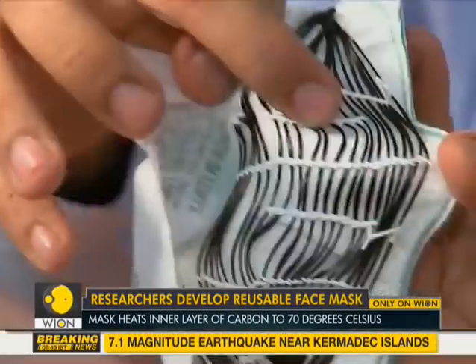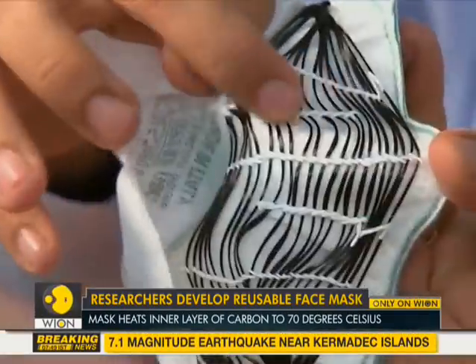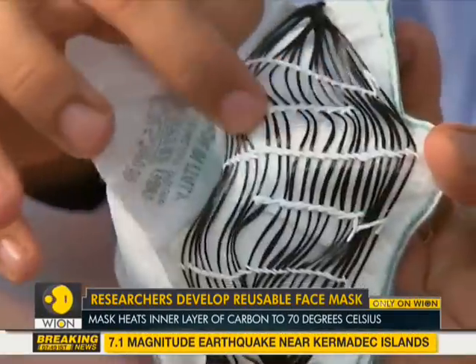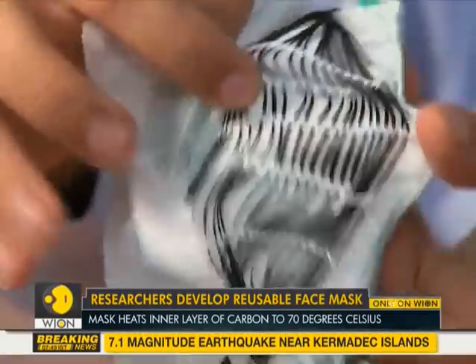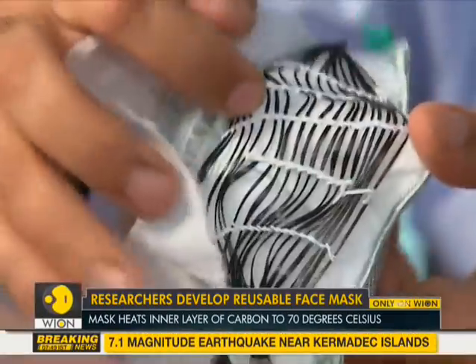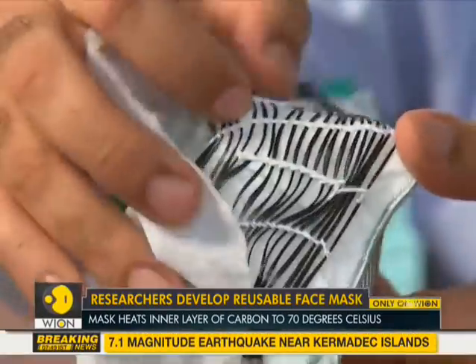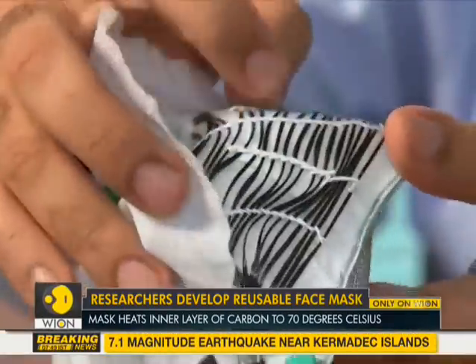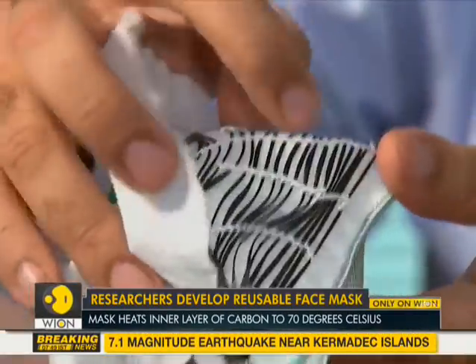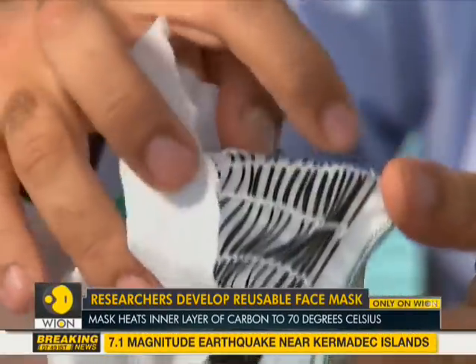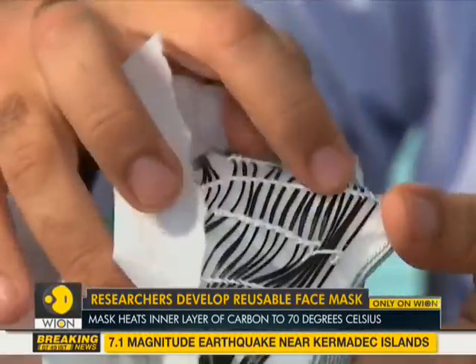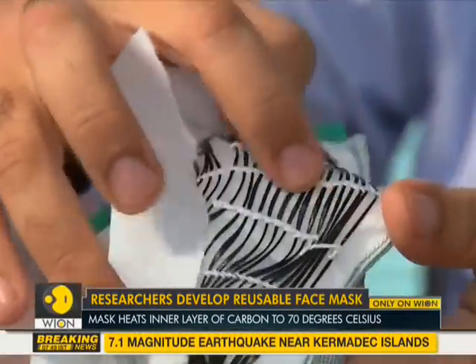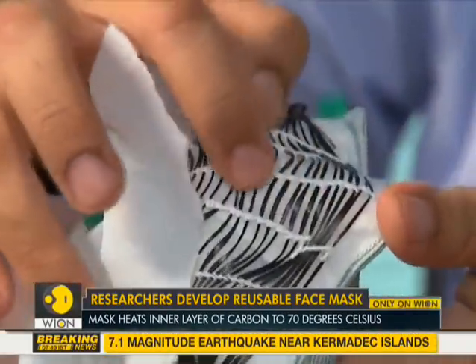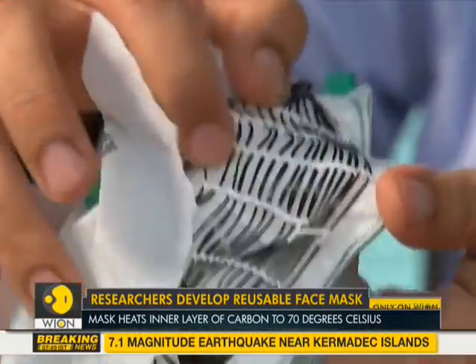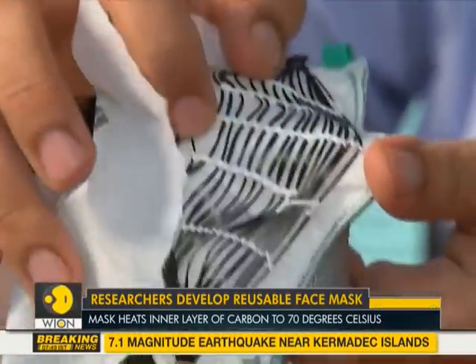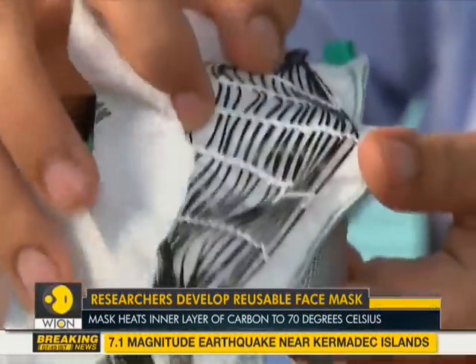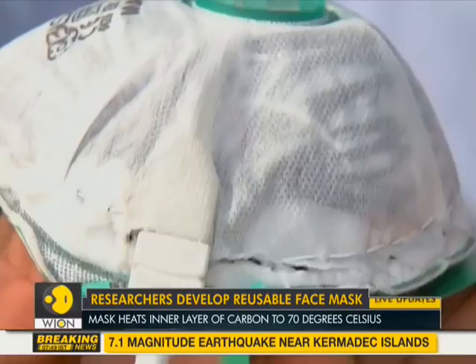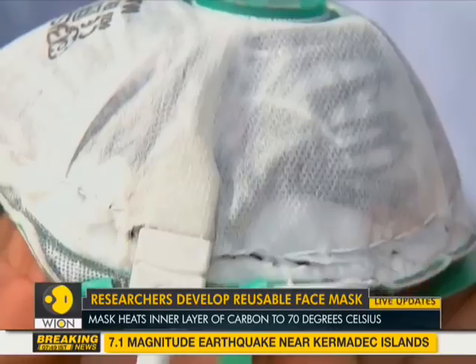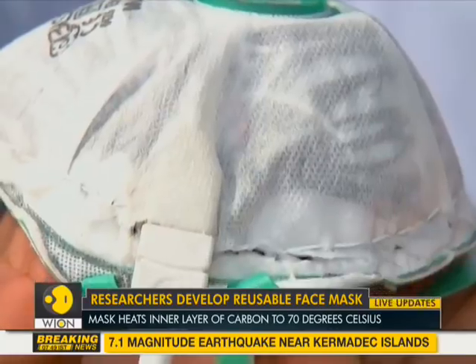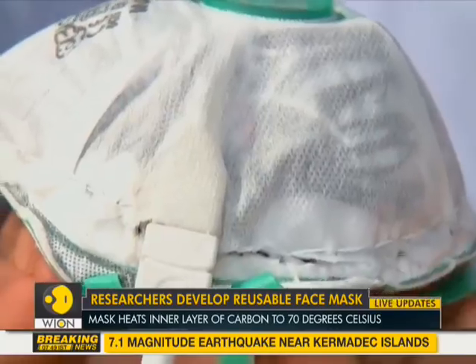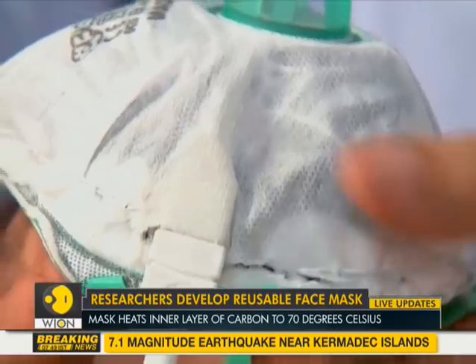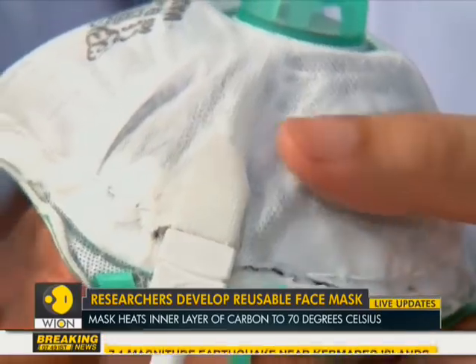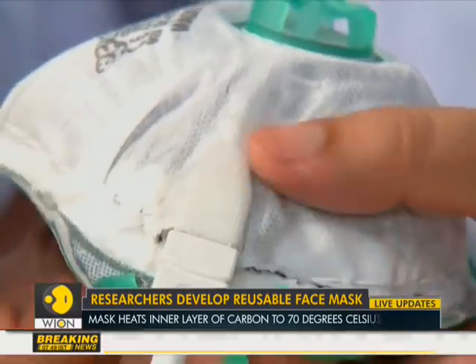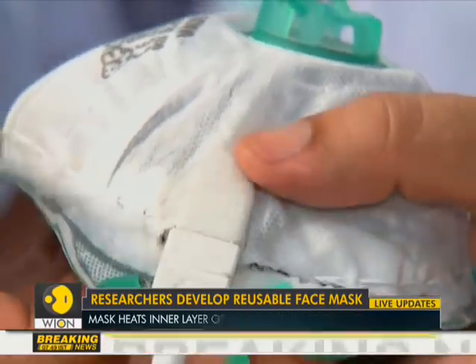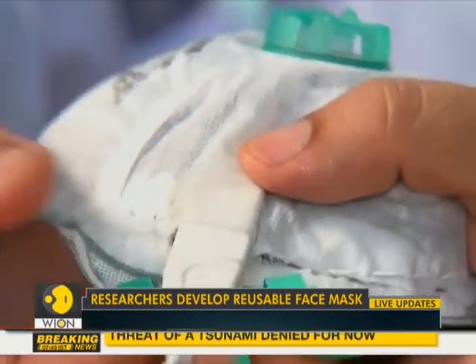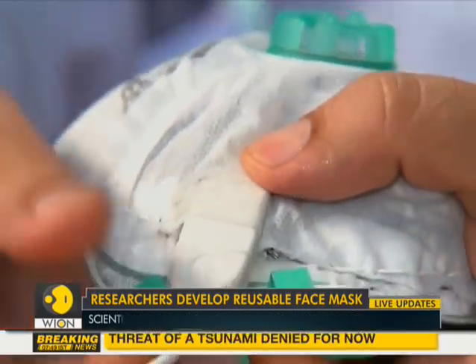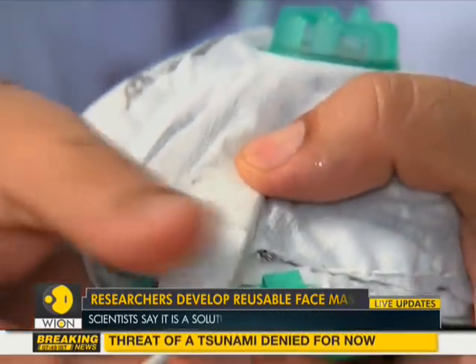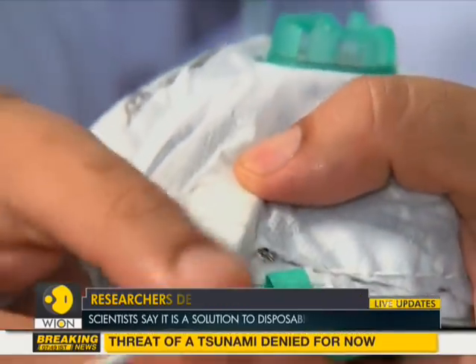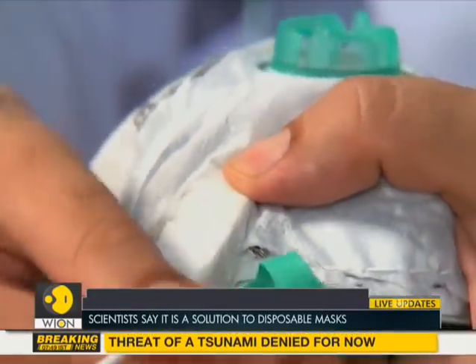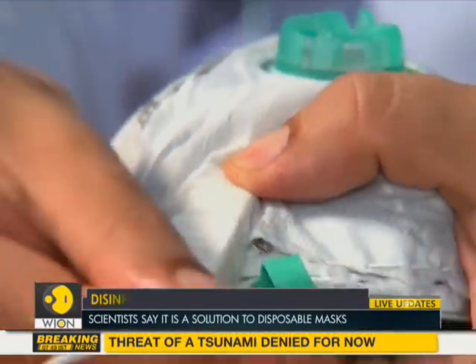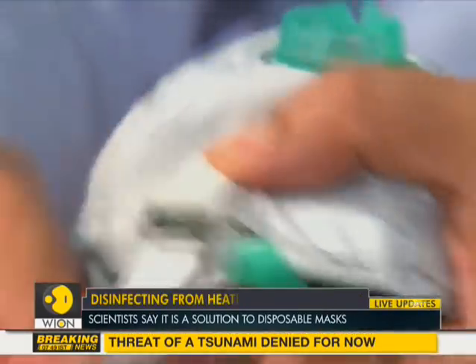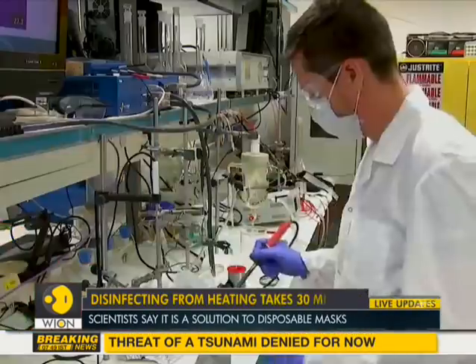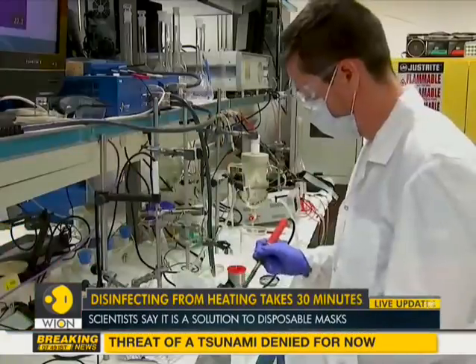The prototype looks like a standard N95 face mask with a valve in front and internal bands.